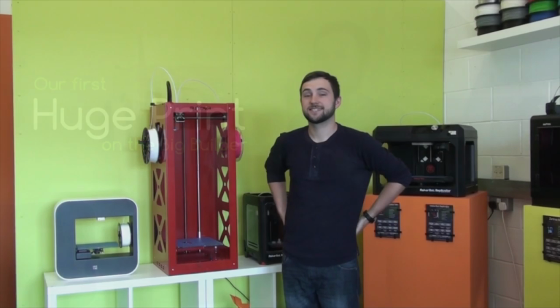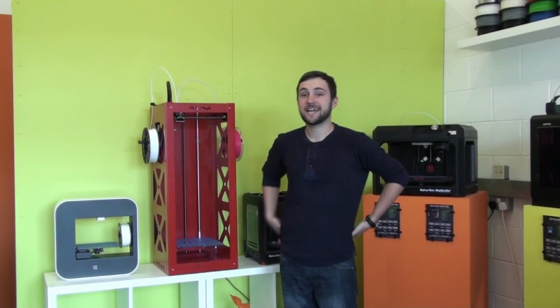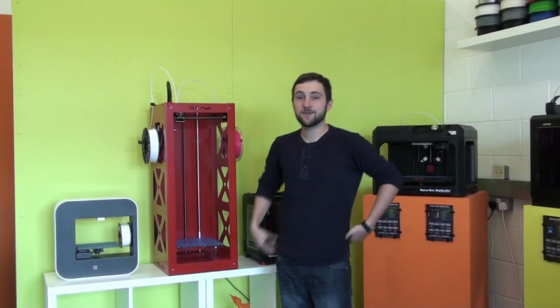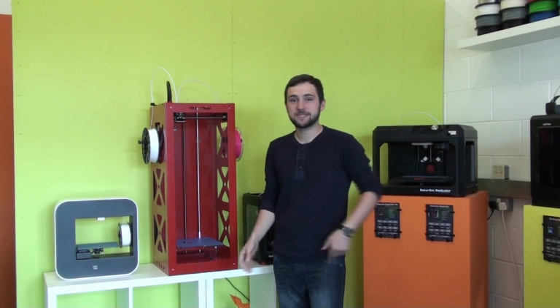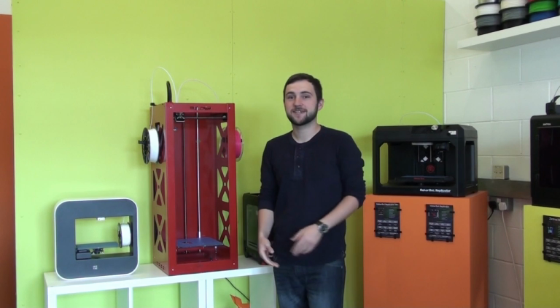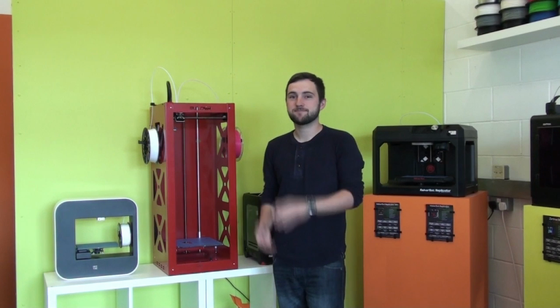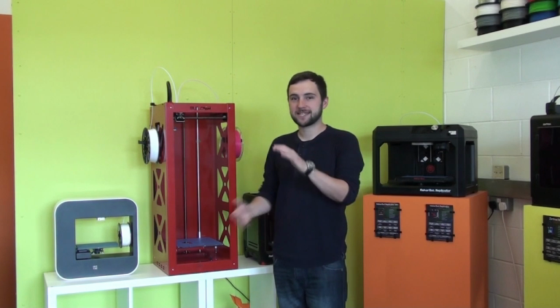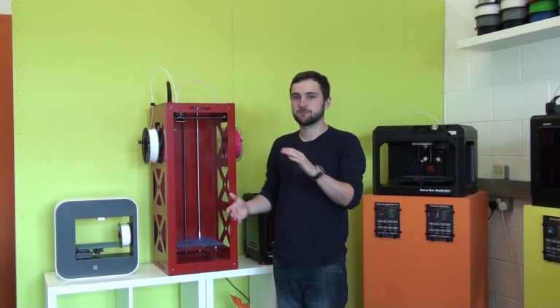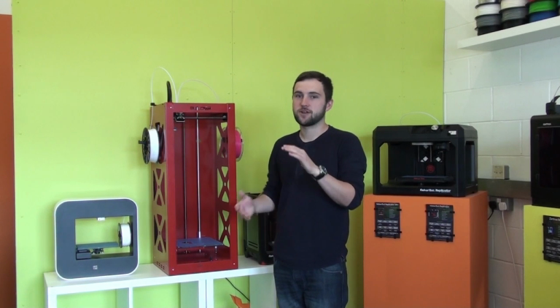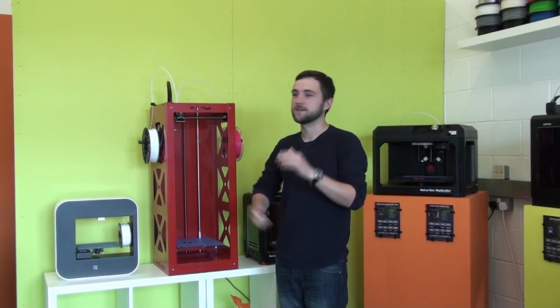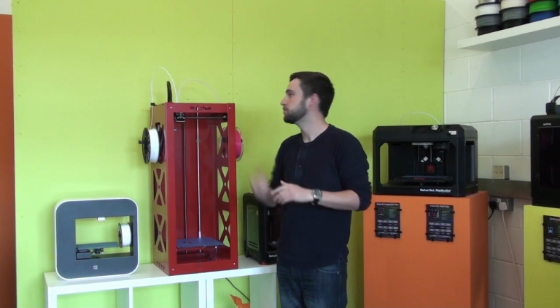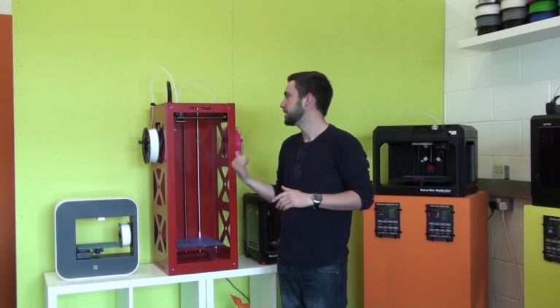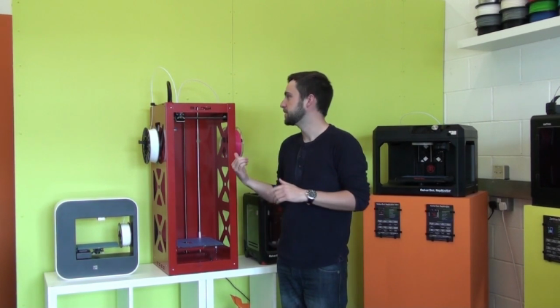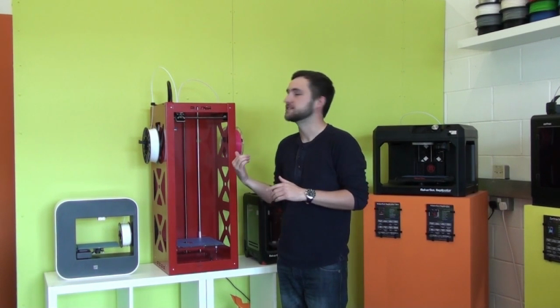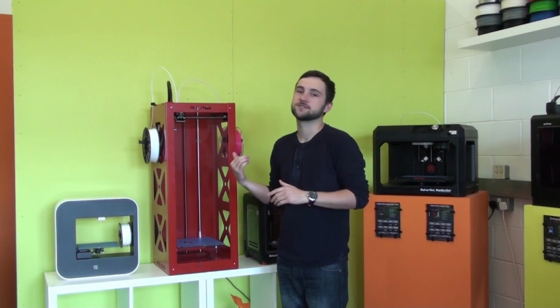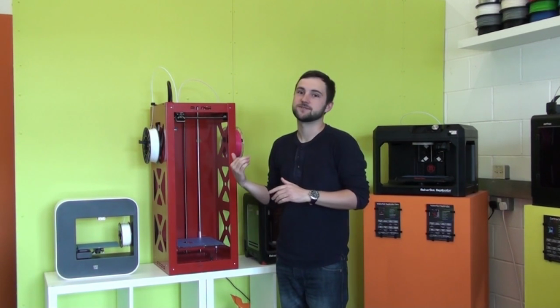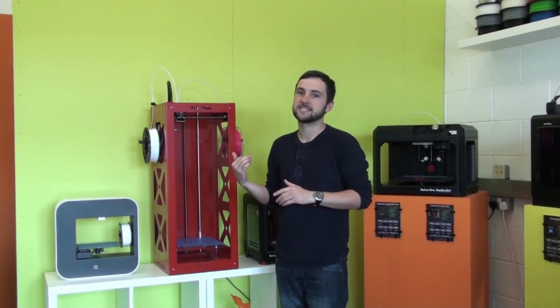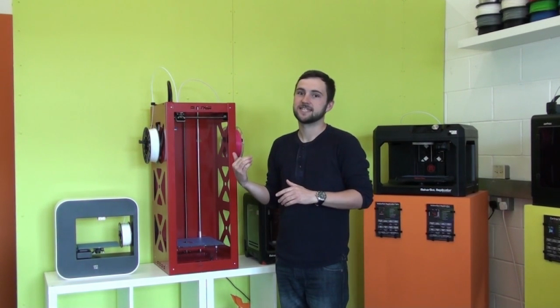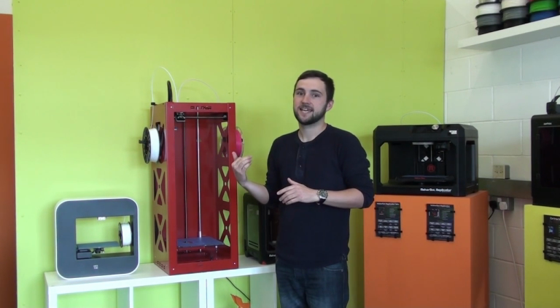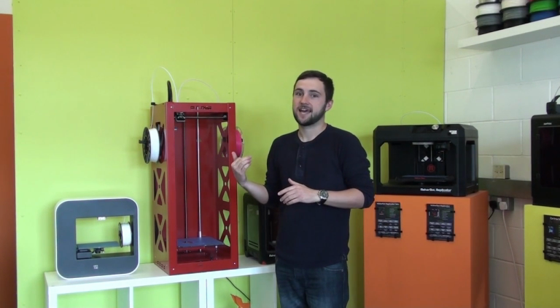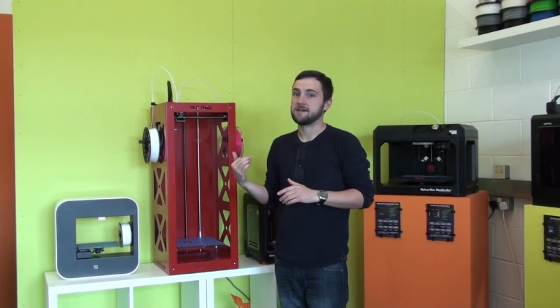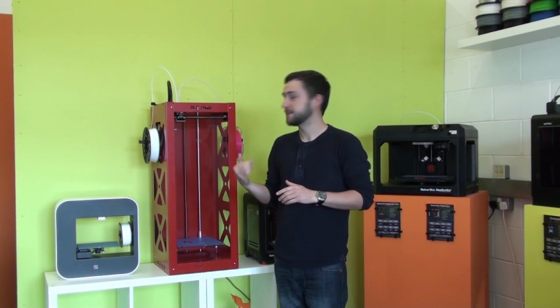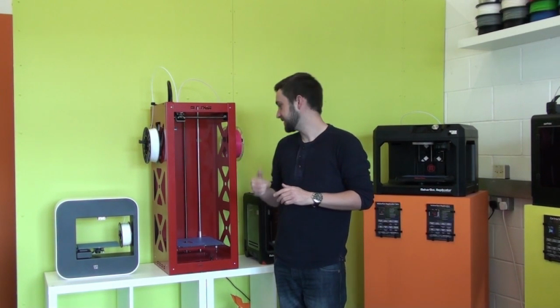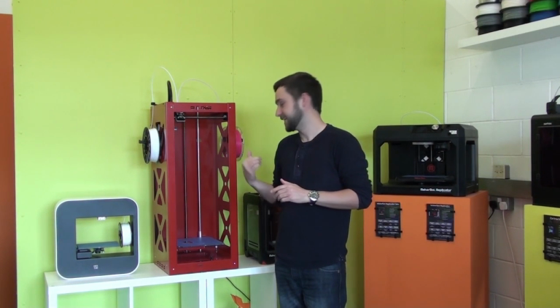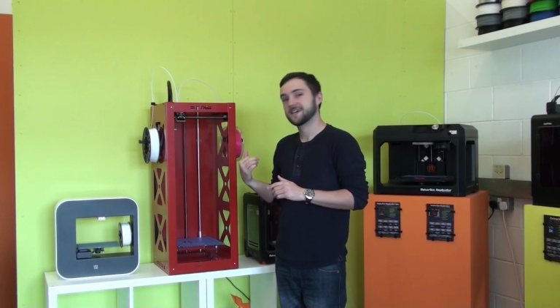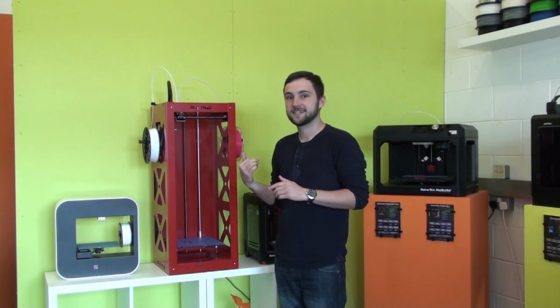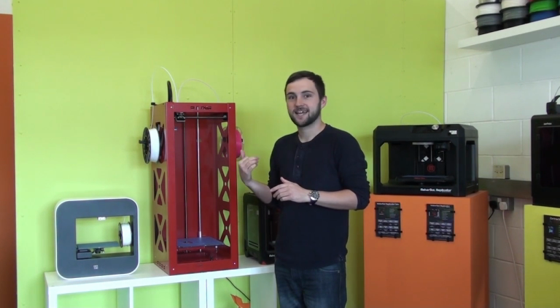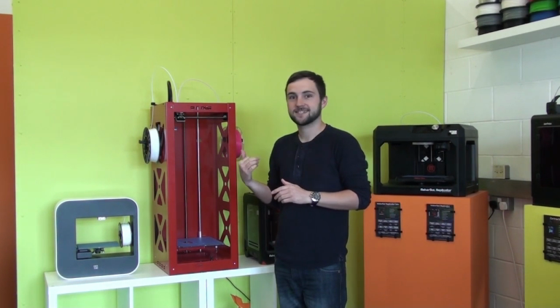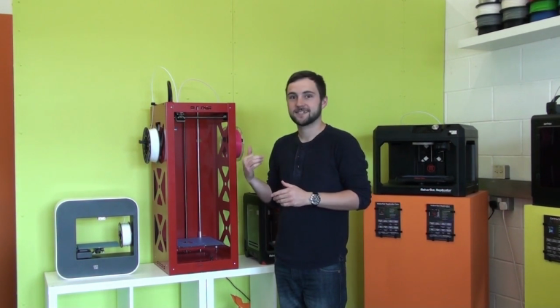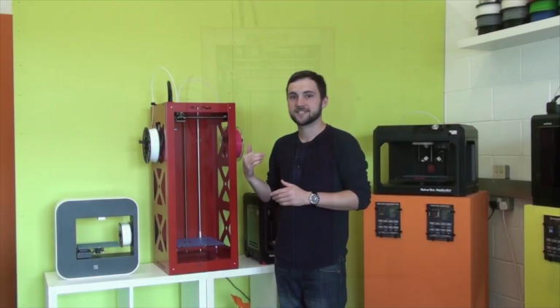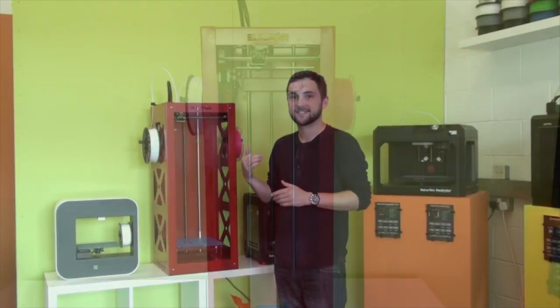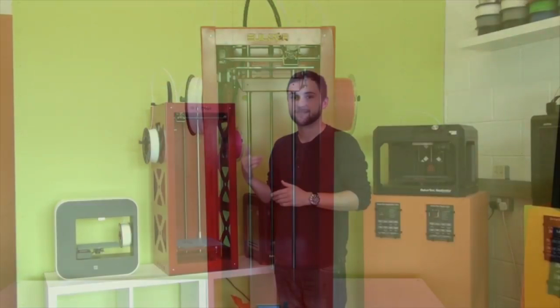Today we're going to be doing a massive print on our Big Builder dual feed. Let's get it going and see how it turns out.